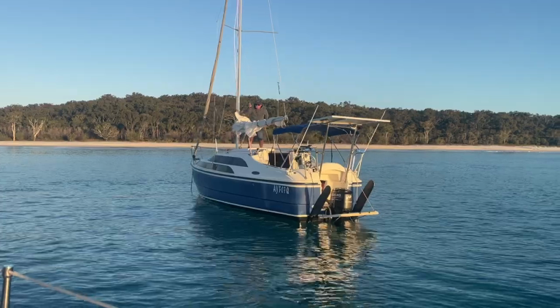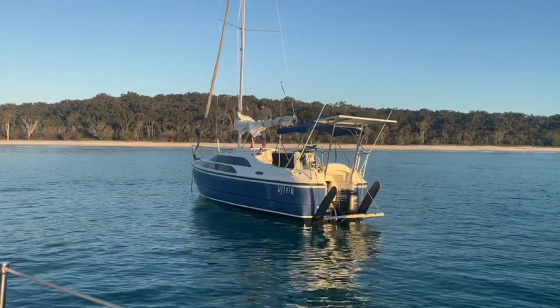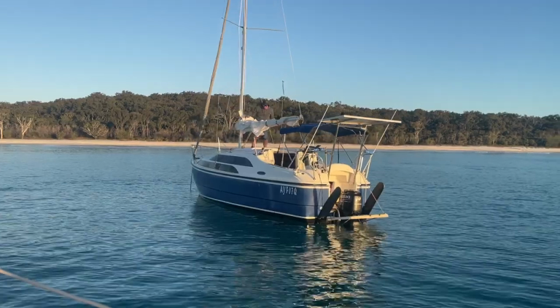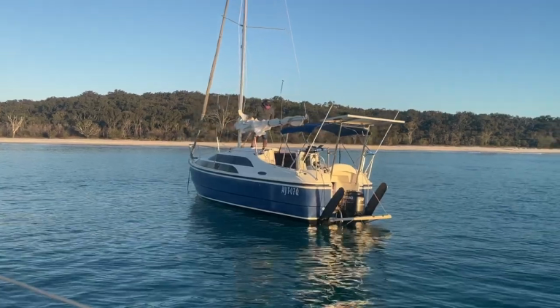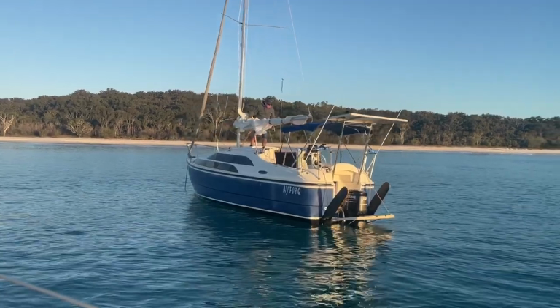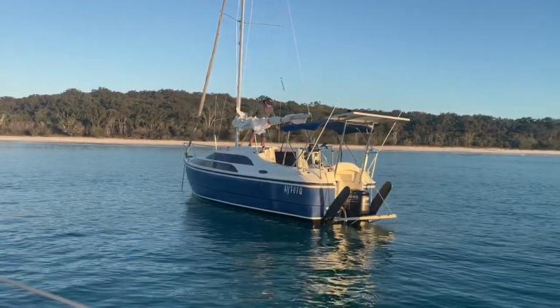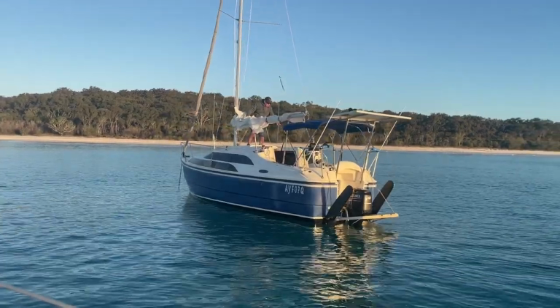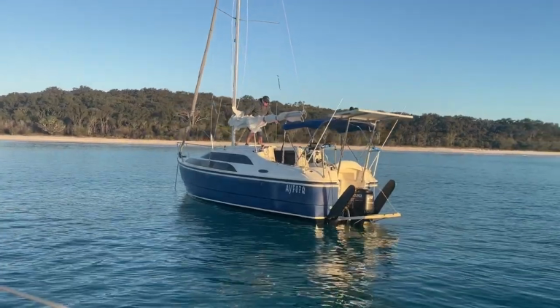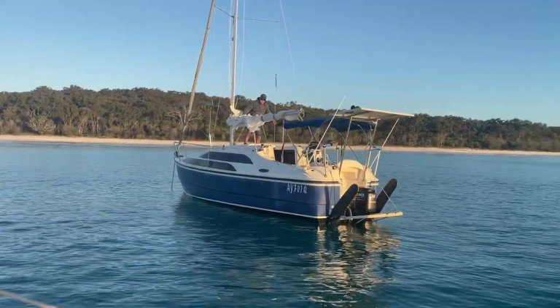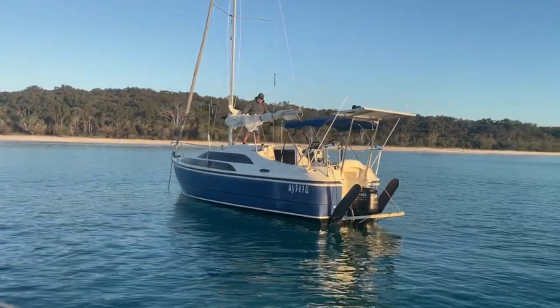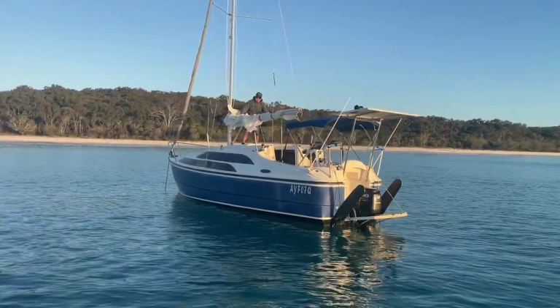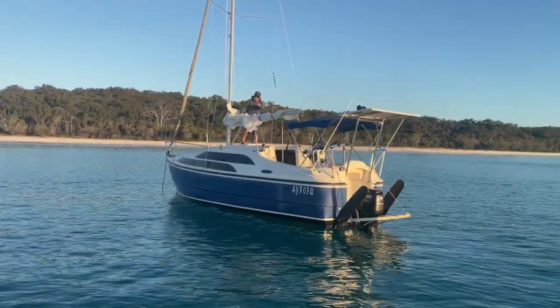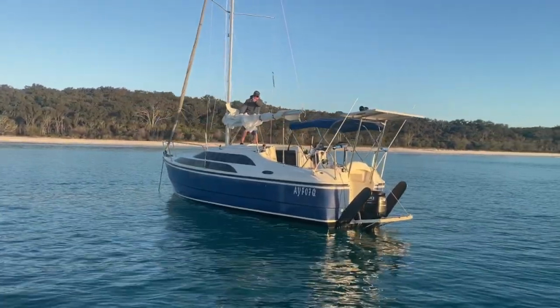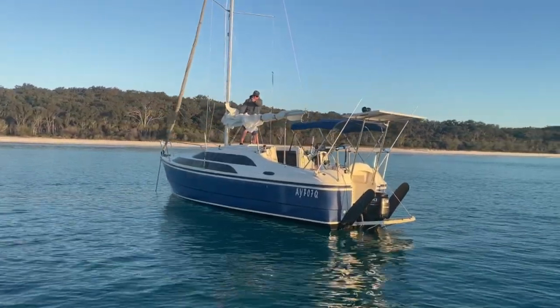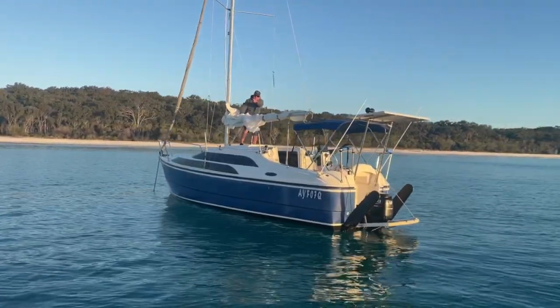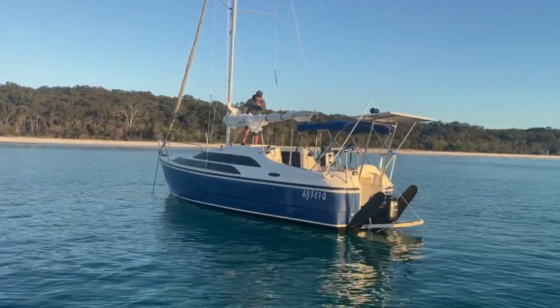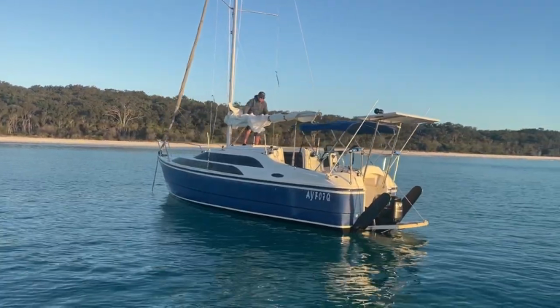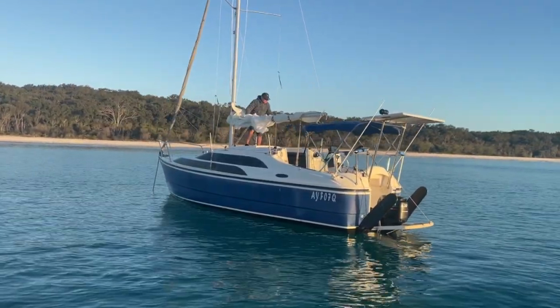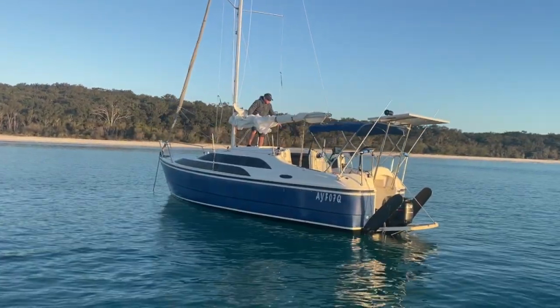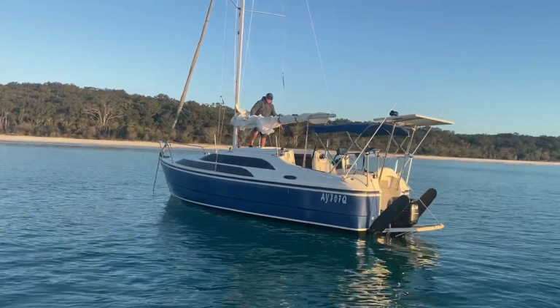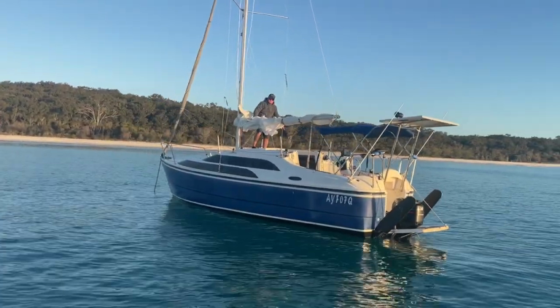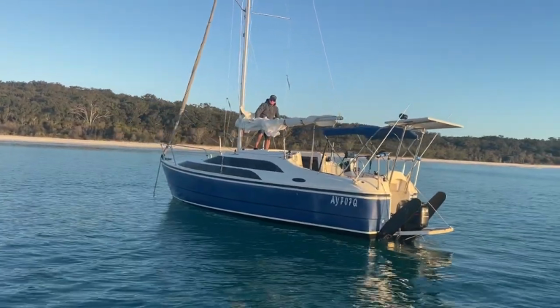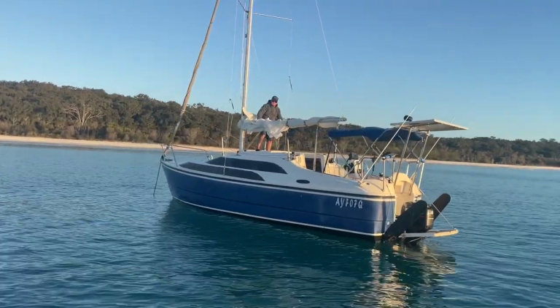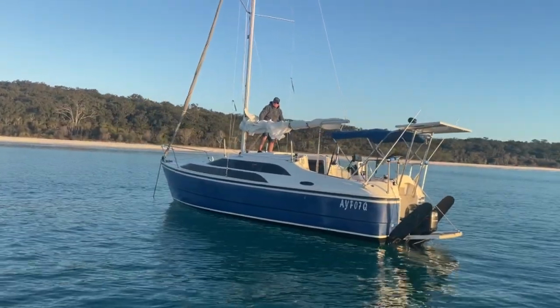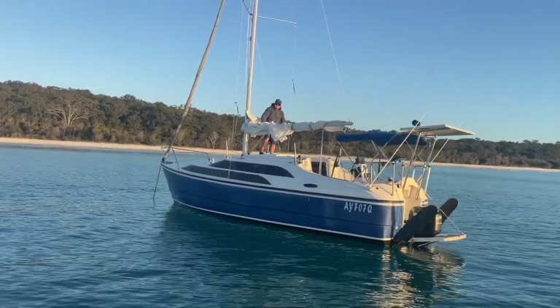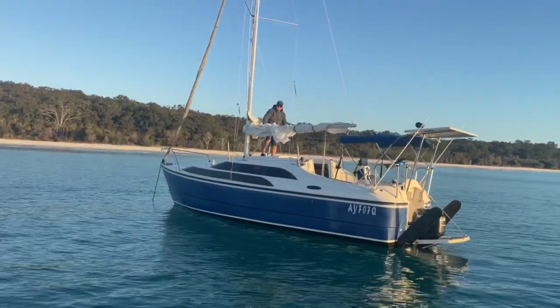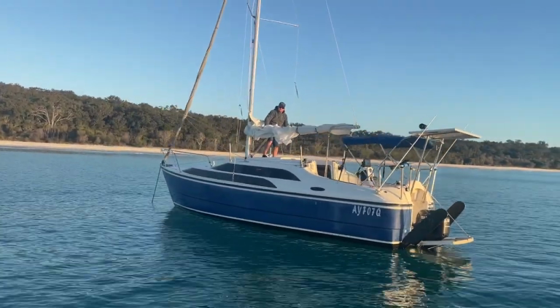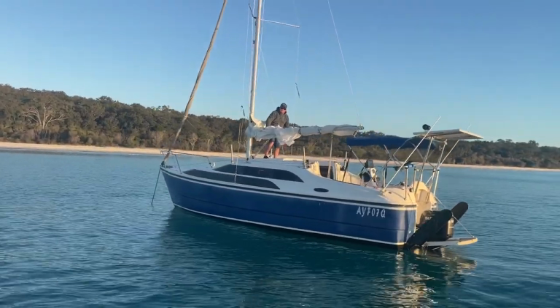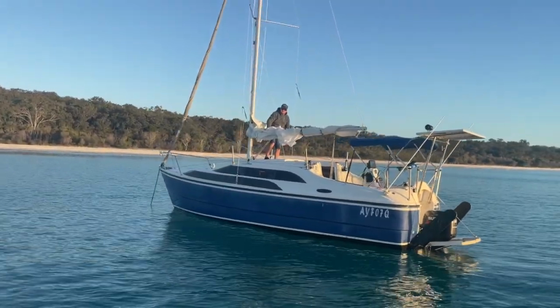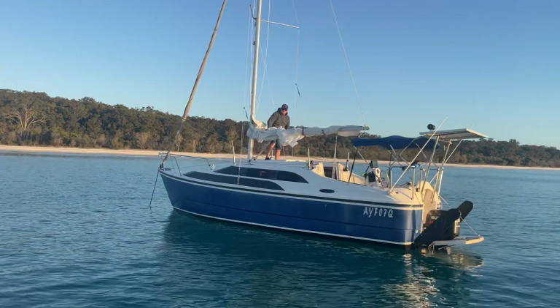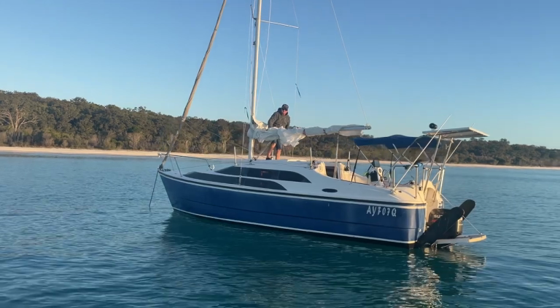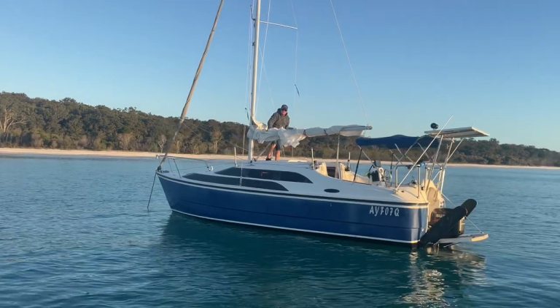Turn around and face that way, because you'll have your fenders on that side, not the white fenders on this side. I'll change the fenders around.